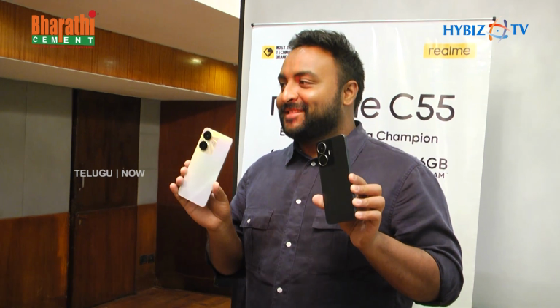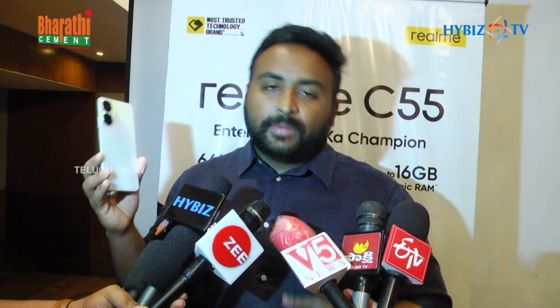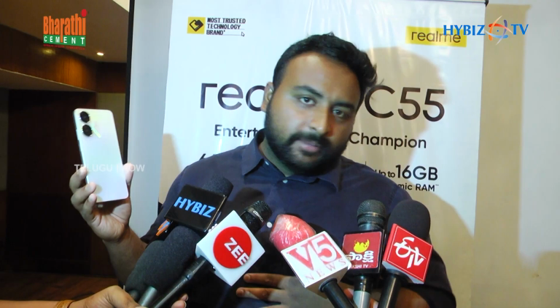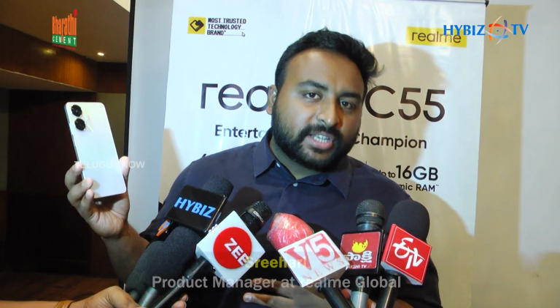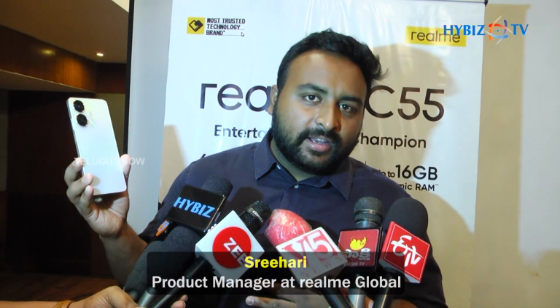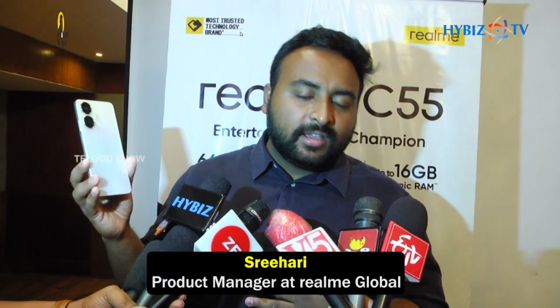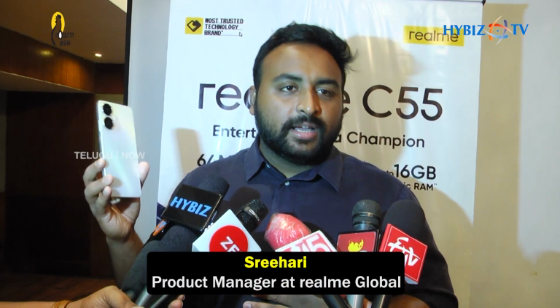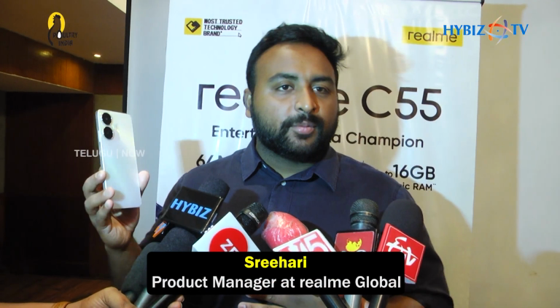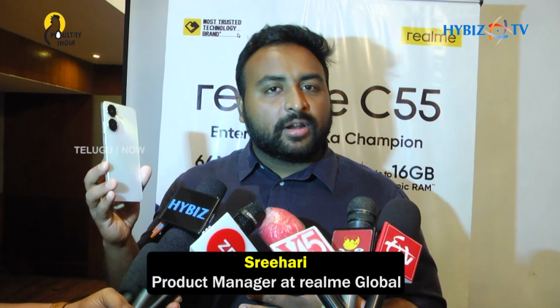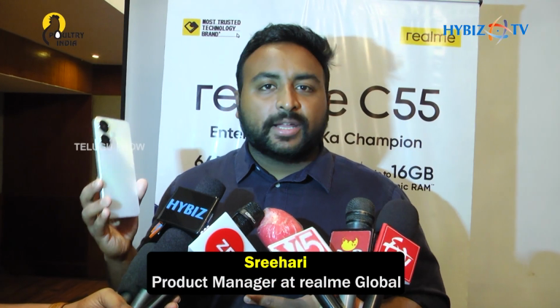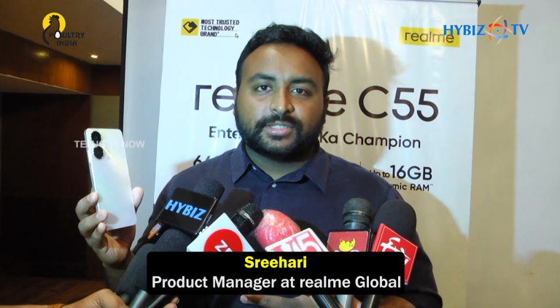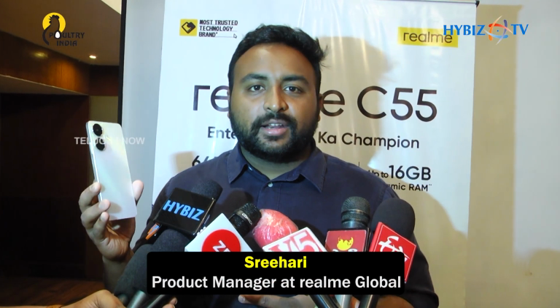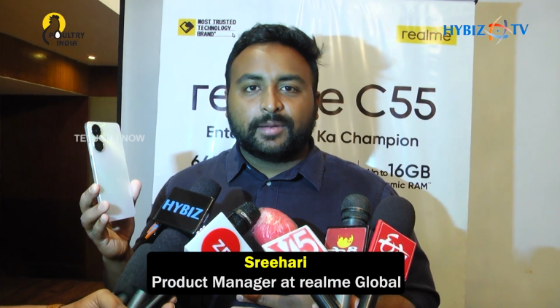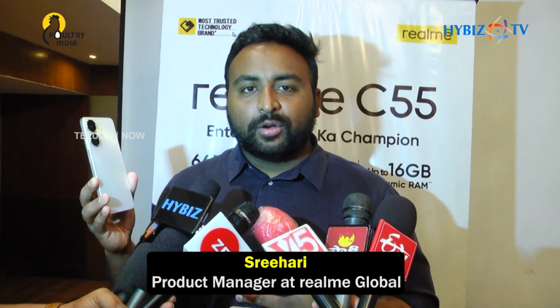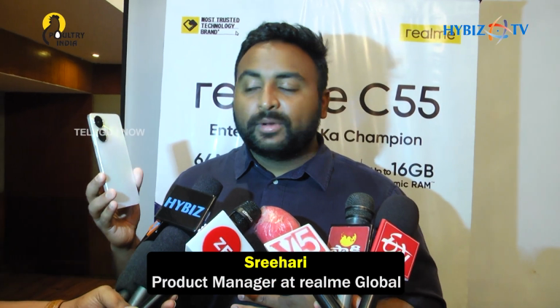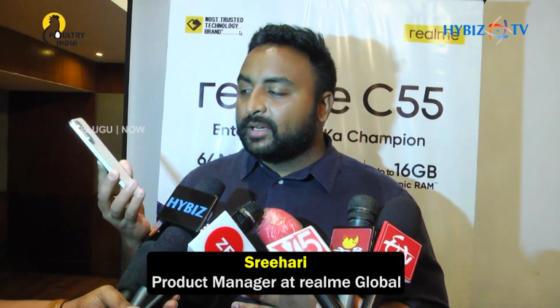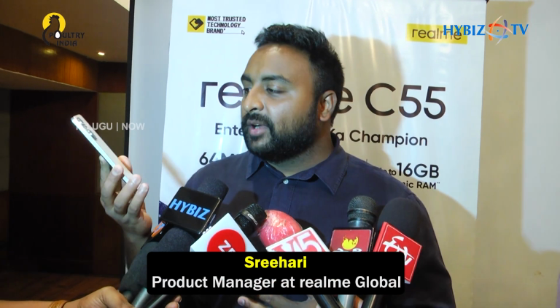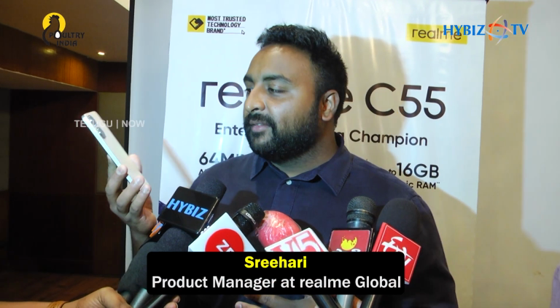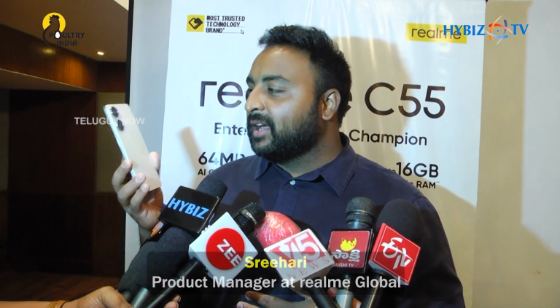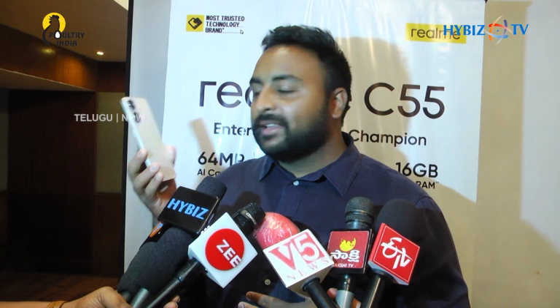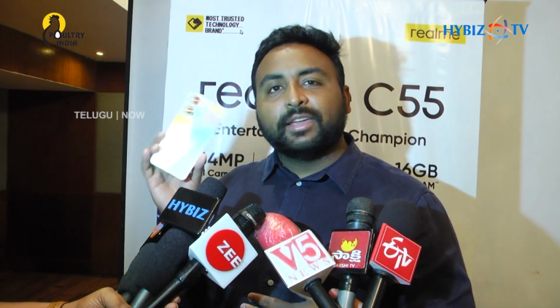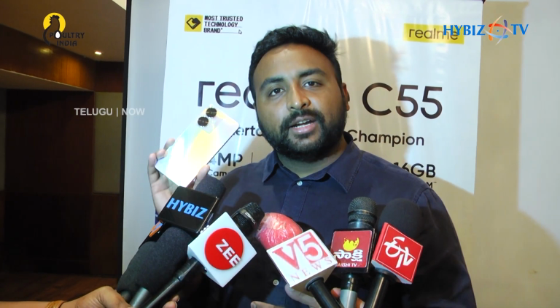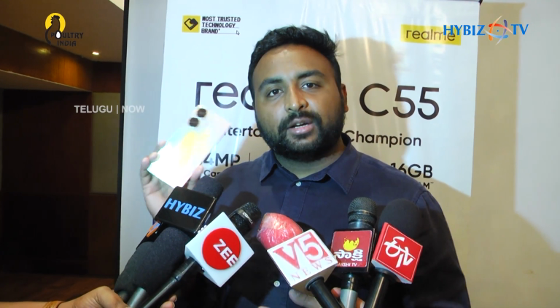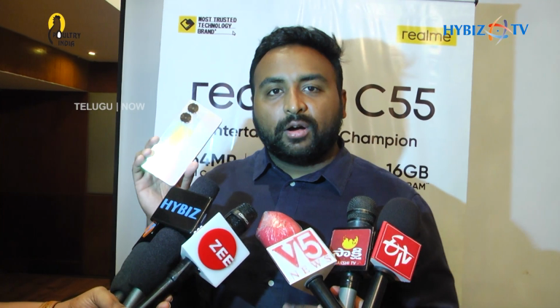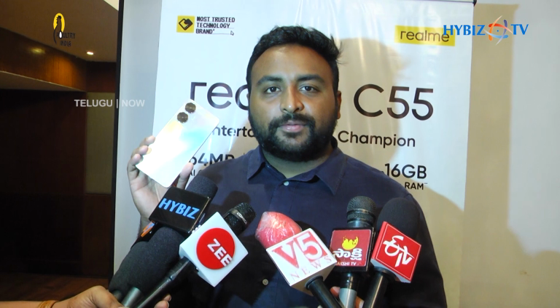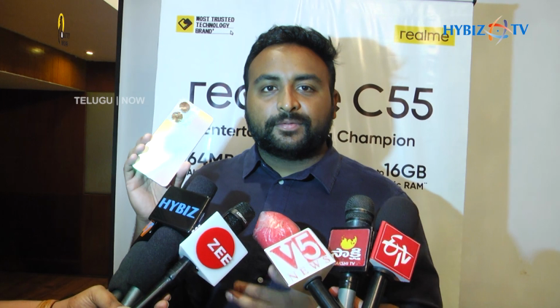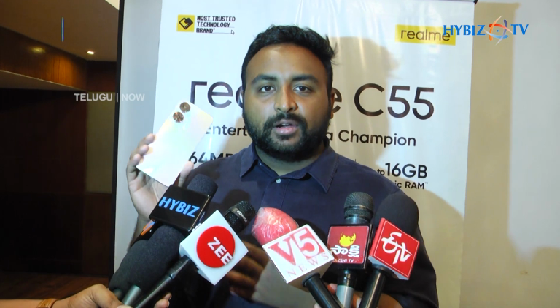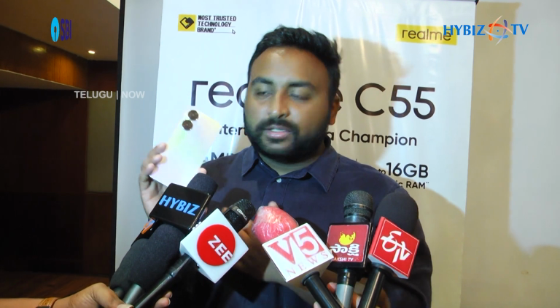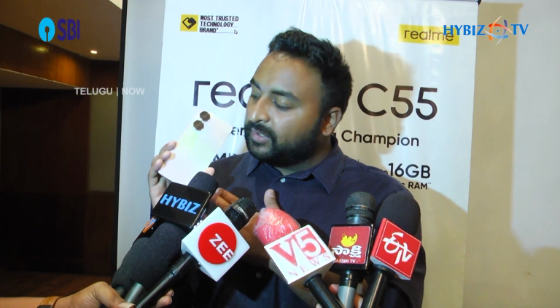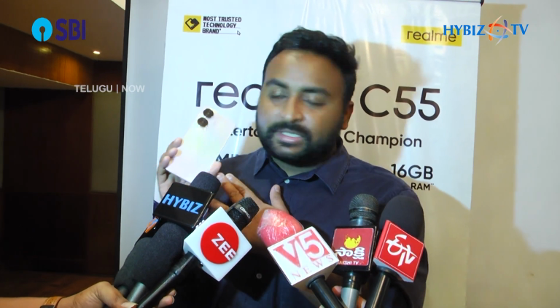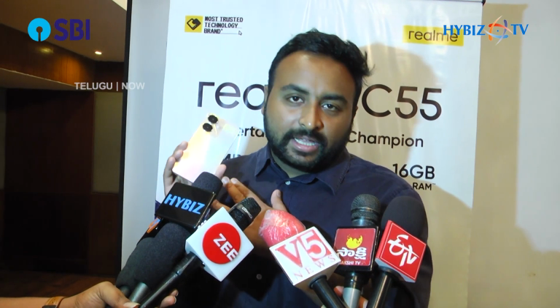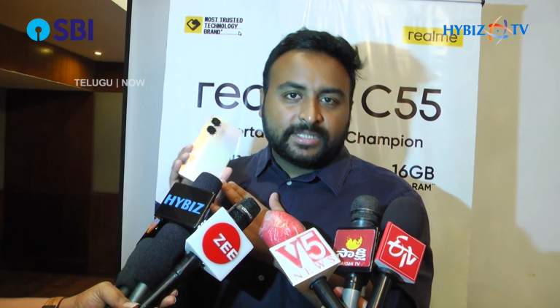My name is Srihari. I am a product manager at Realme Global, and today we are at the event of the launch for Realme C55.